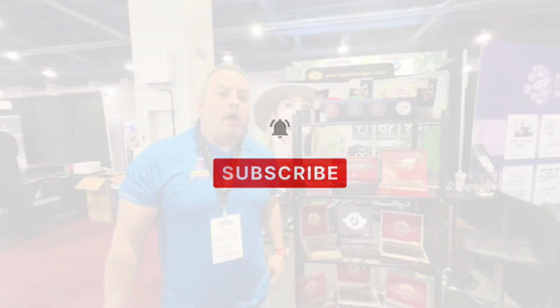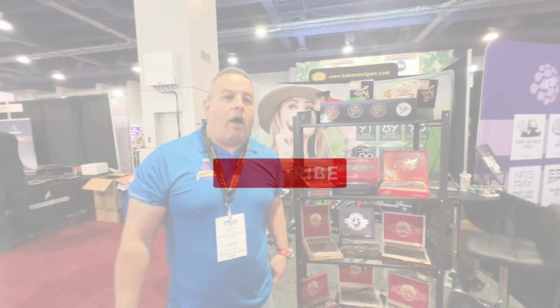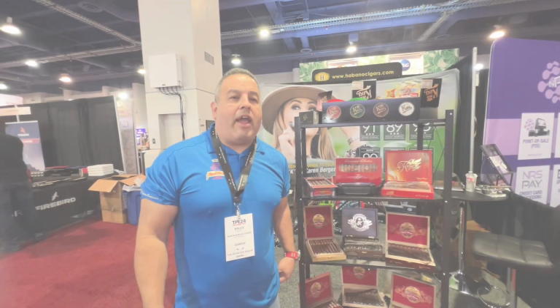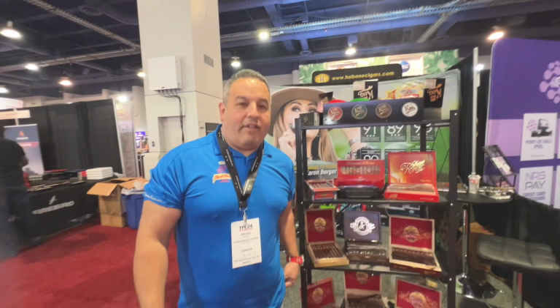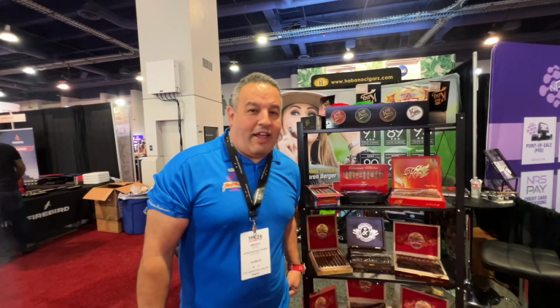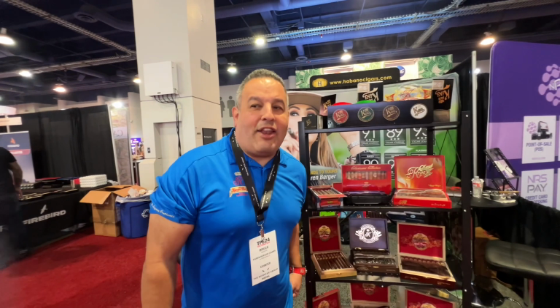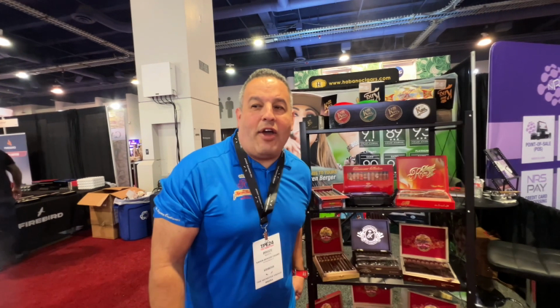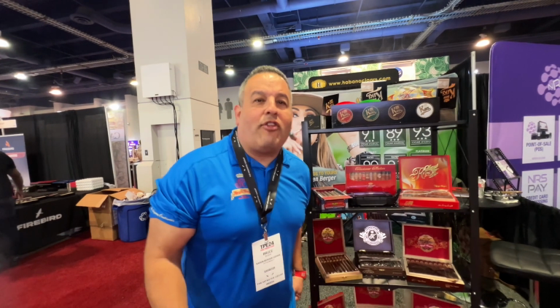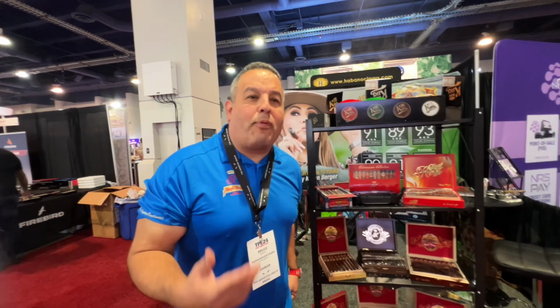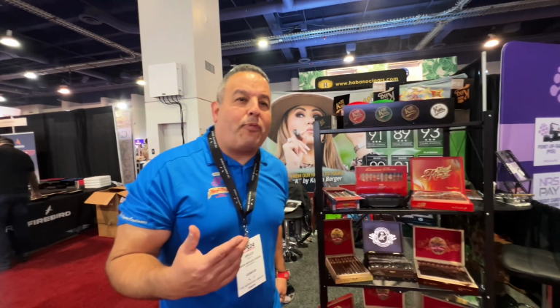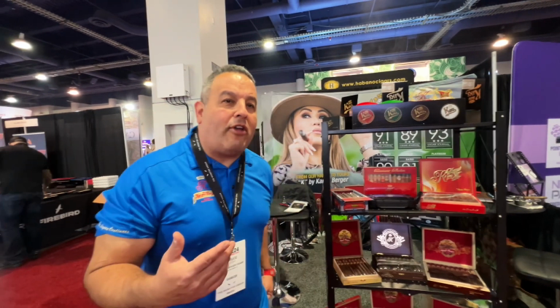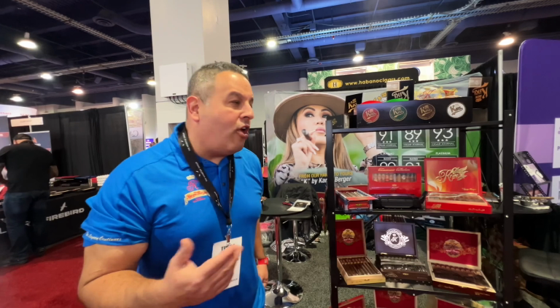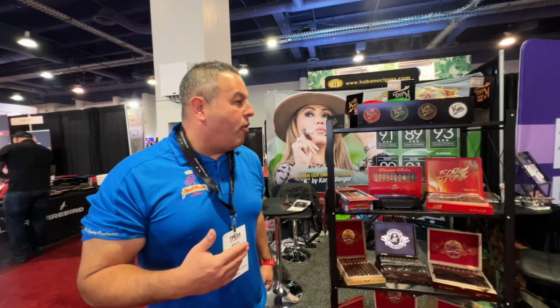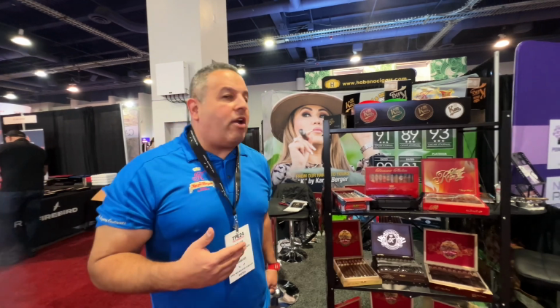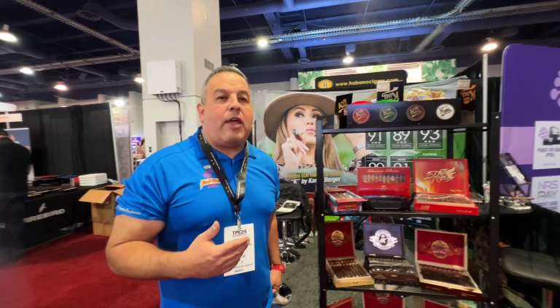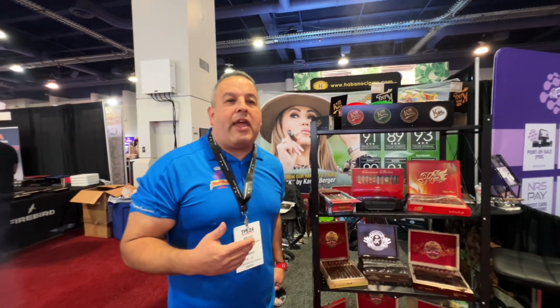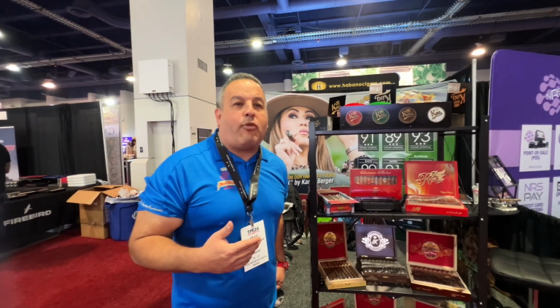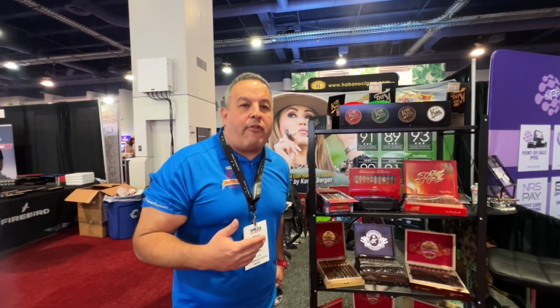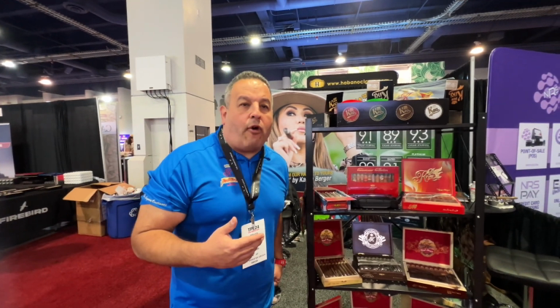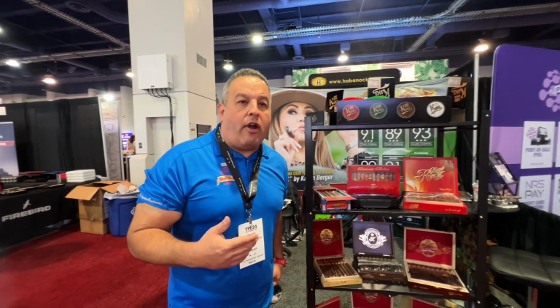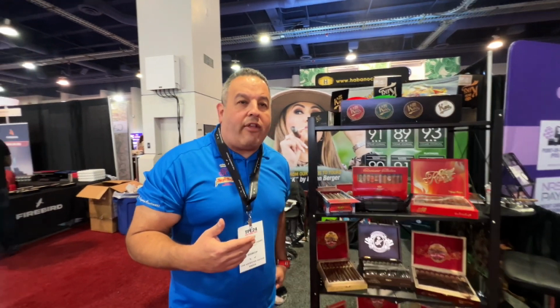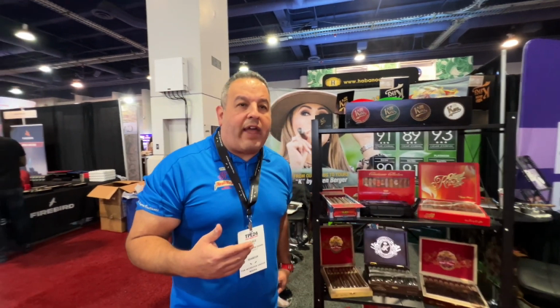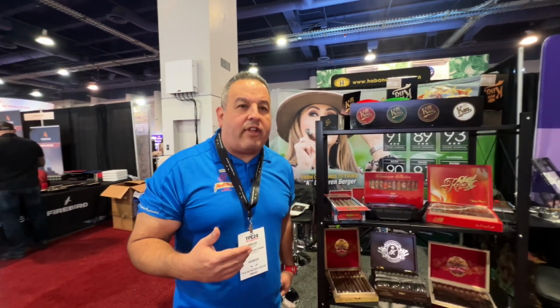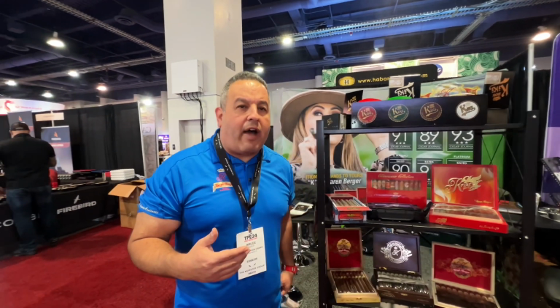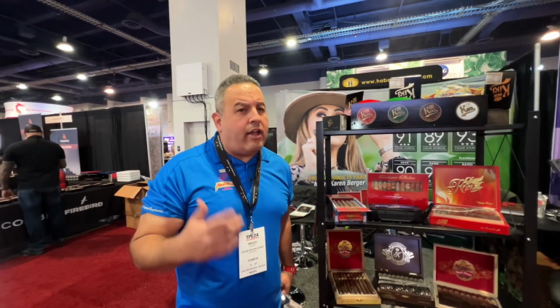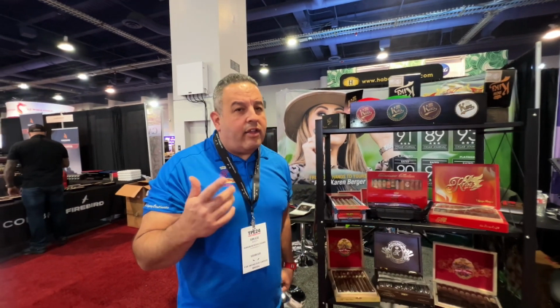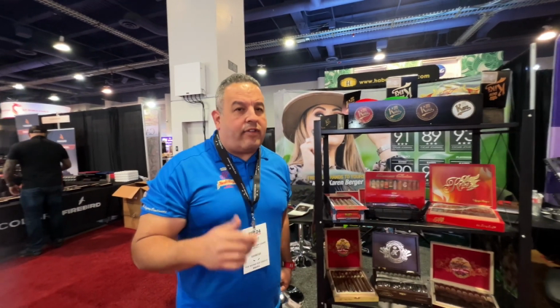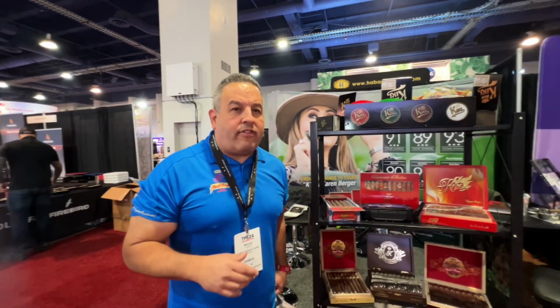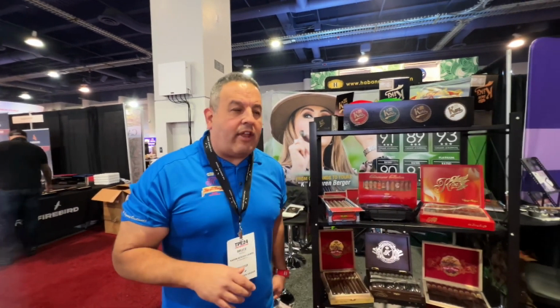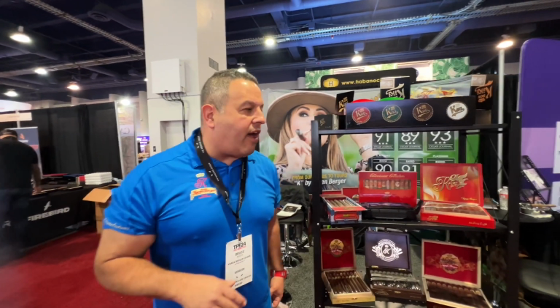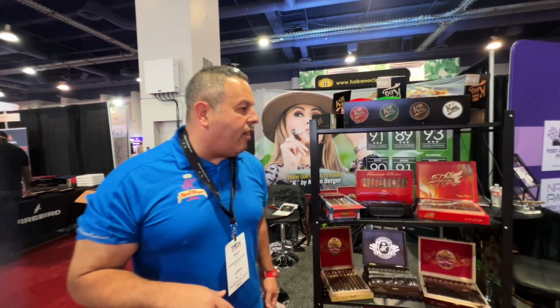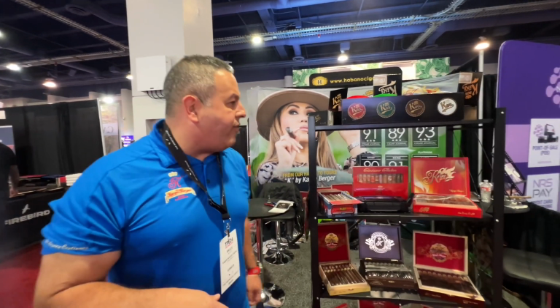All right, how you doing? This is Bruce Bush. We're here at TPE24, Las Vegas, Nevada — Sin City, you gotta love it.